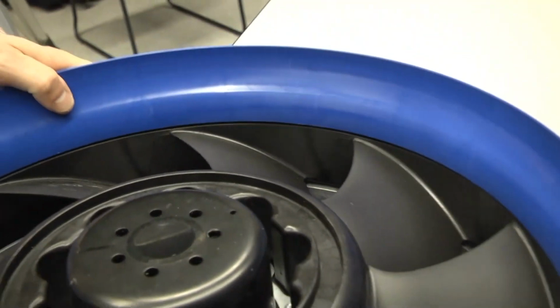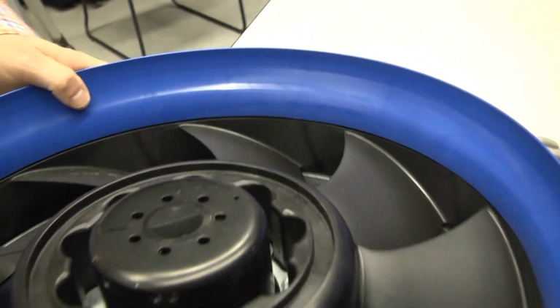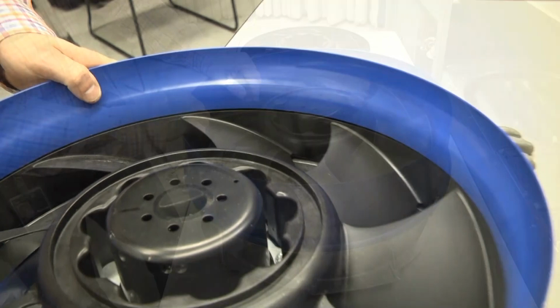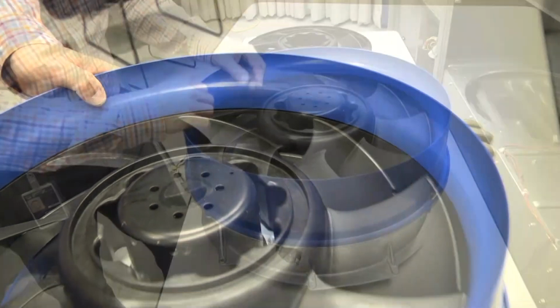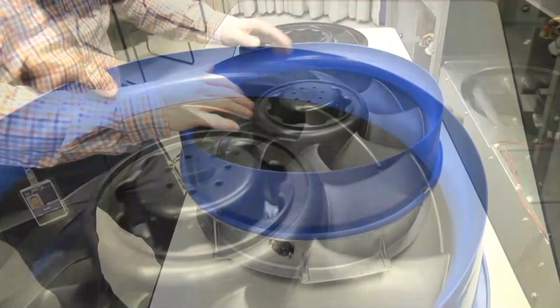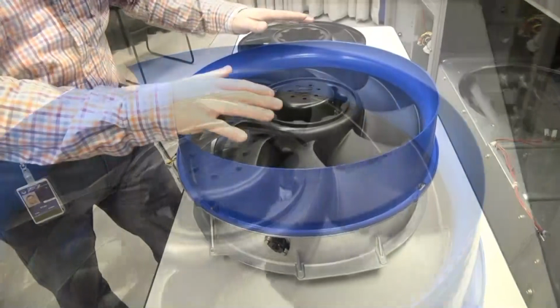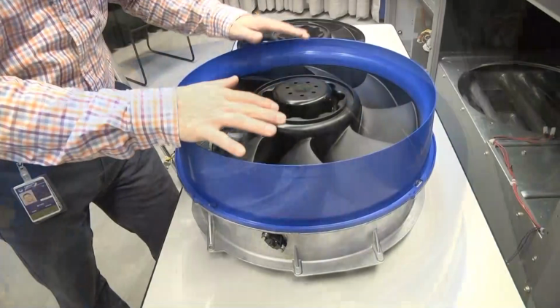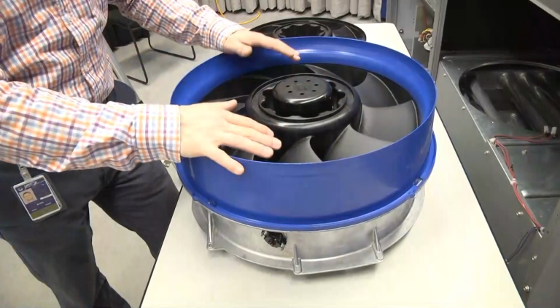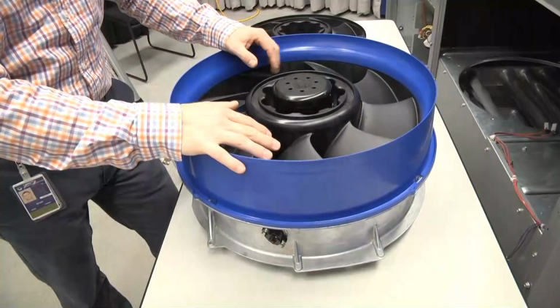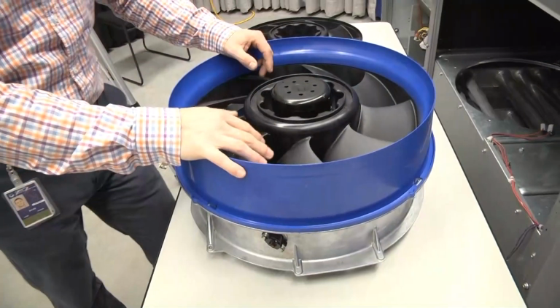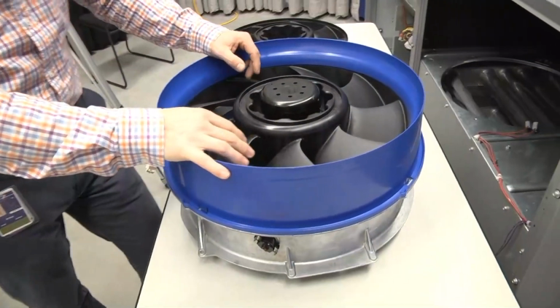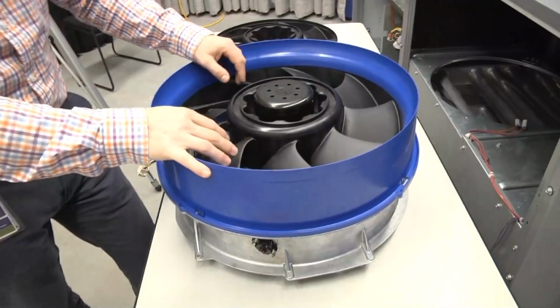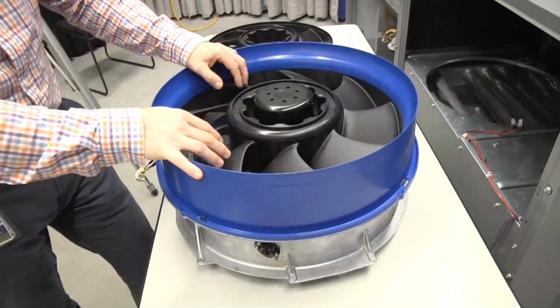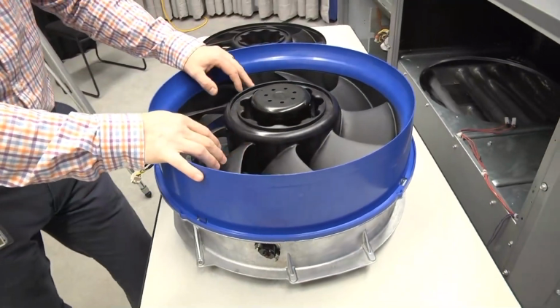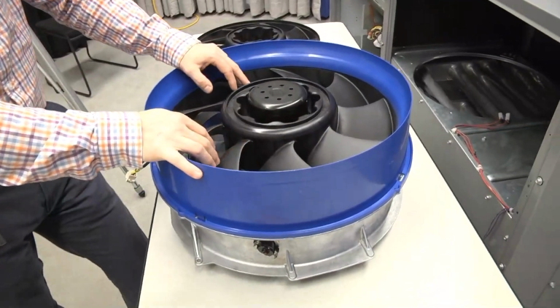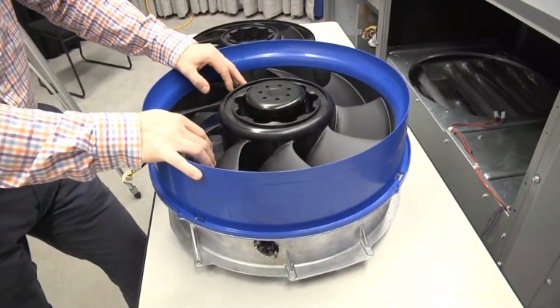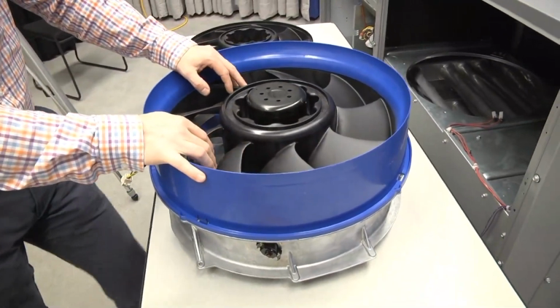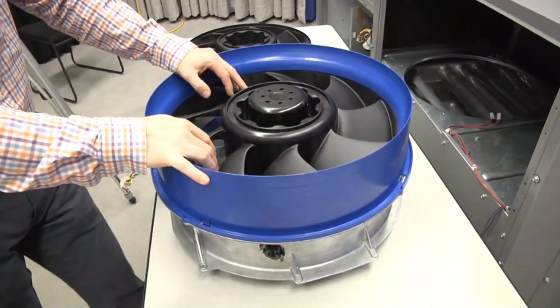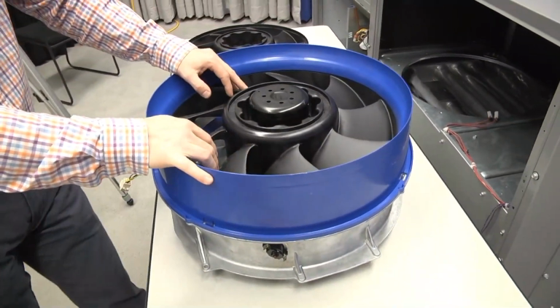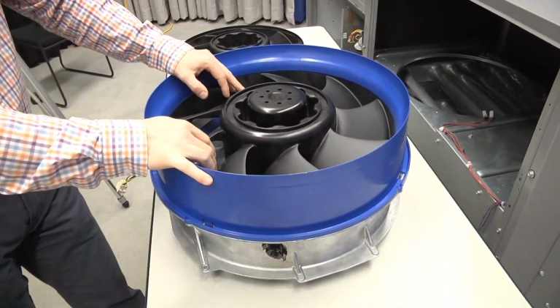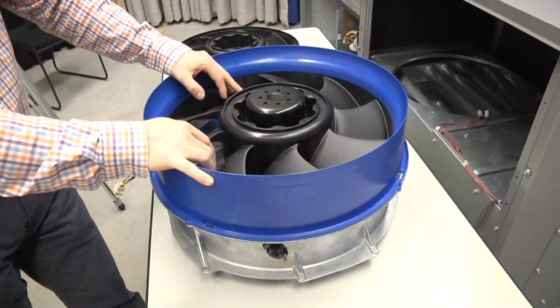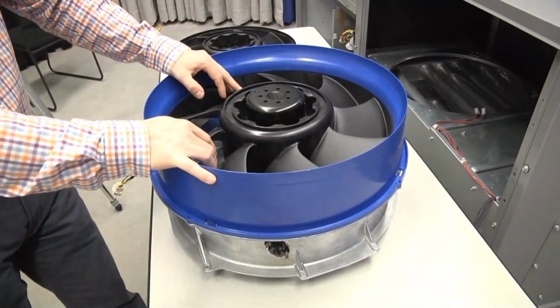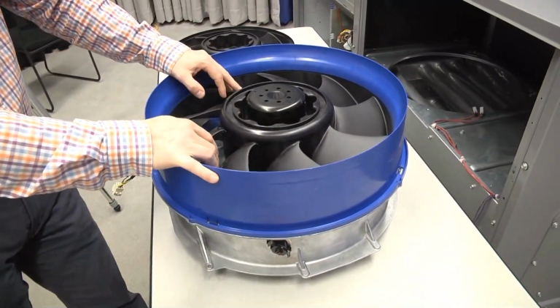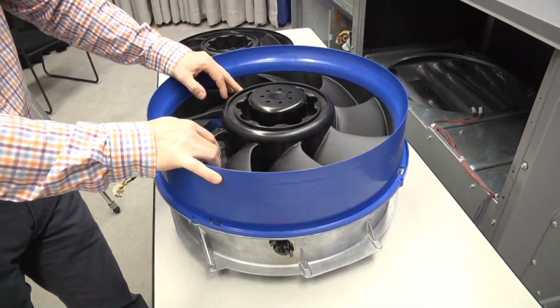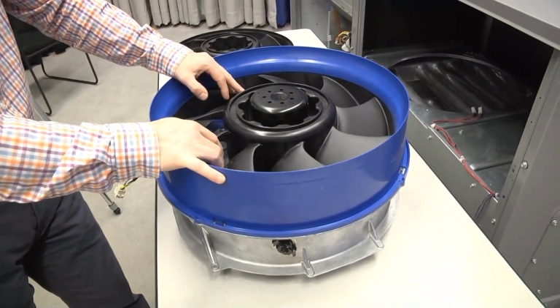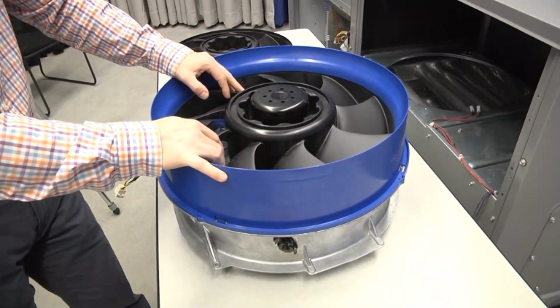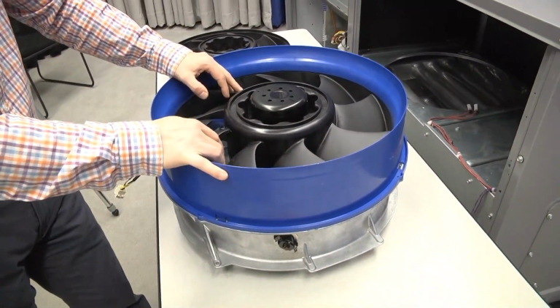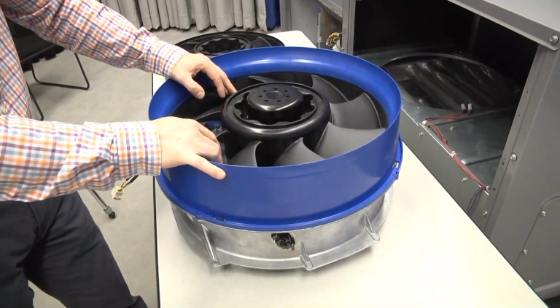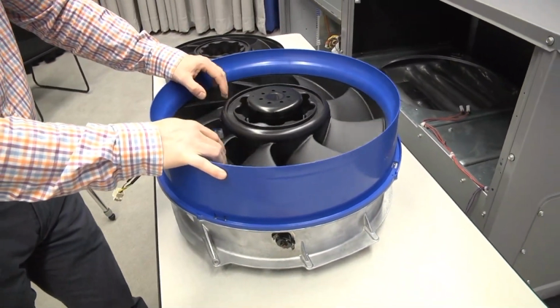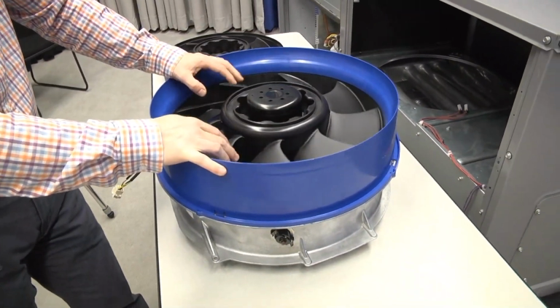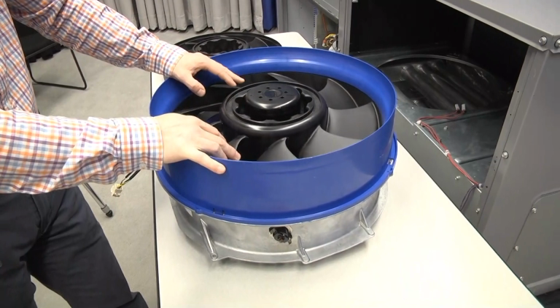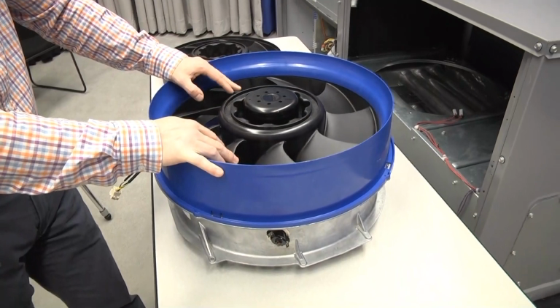So there you have it — that covers the disassembly and reassembly of the vane axial fan system.